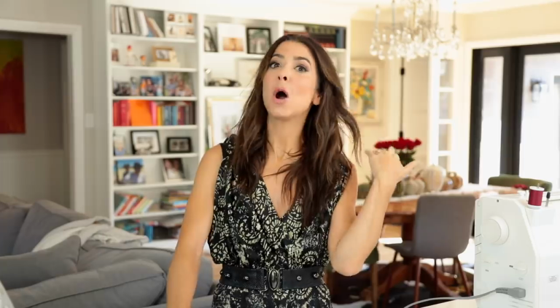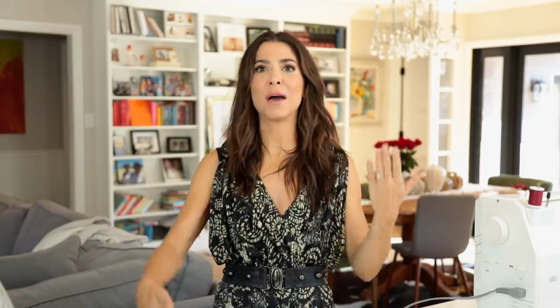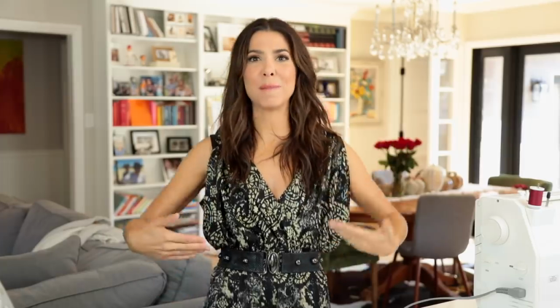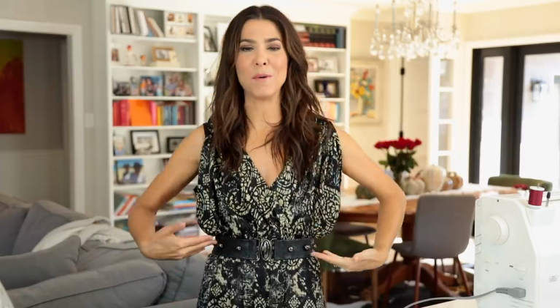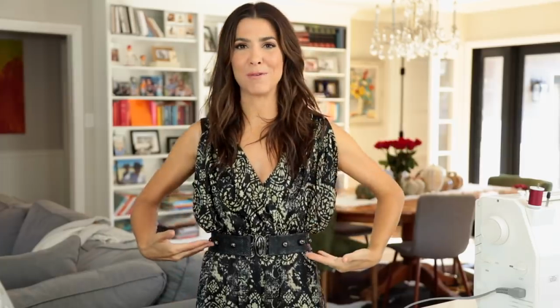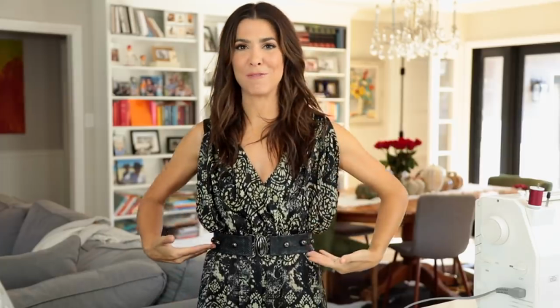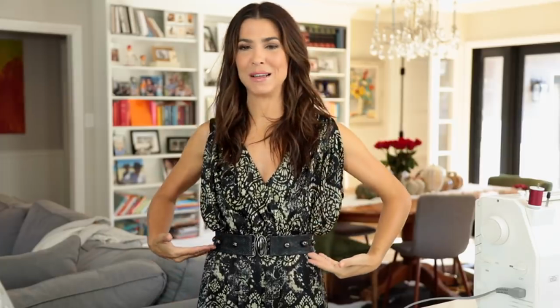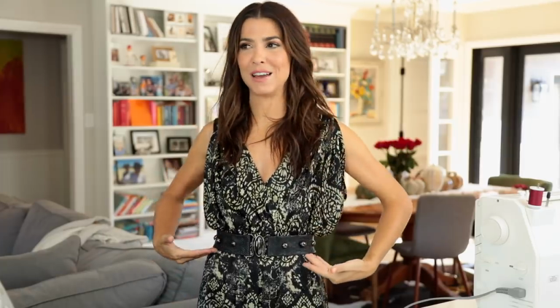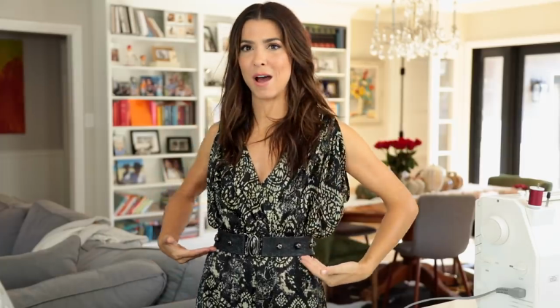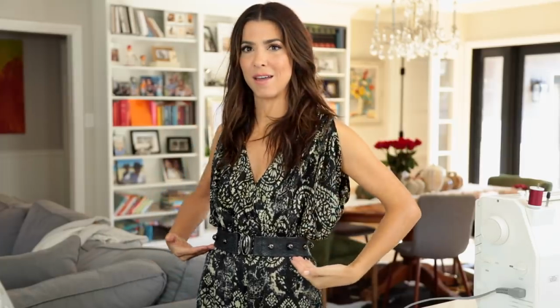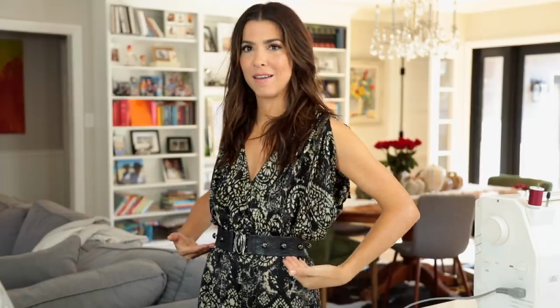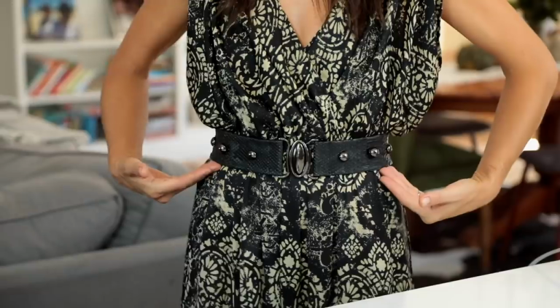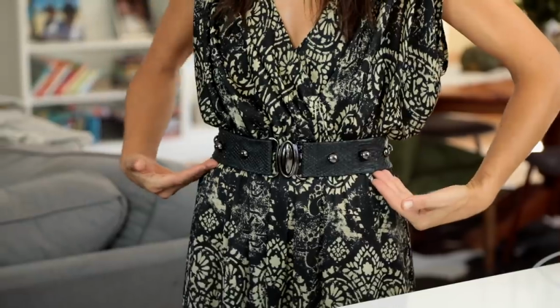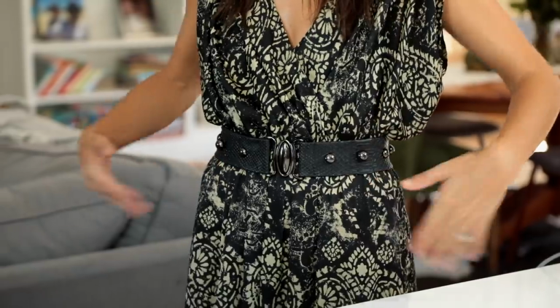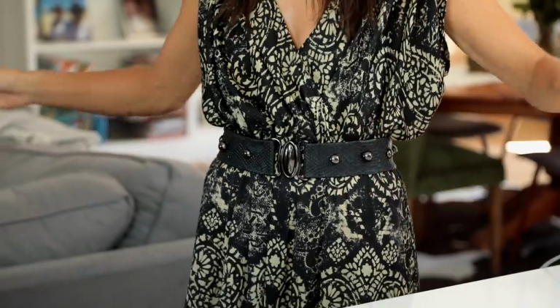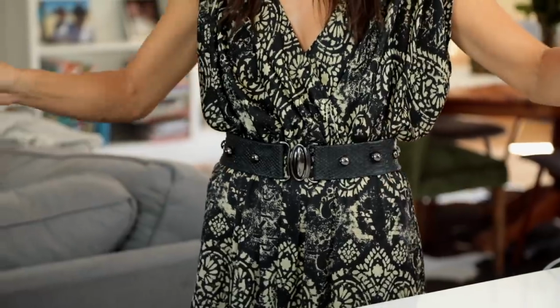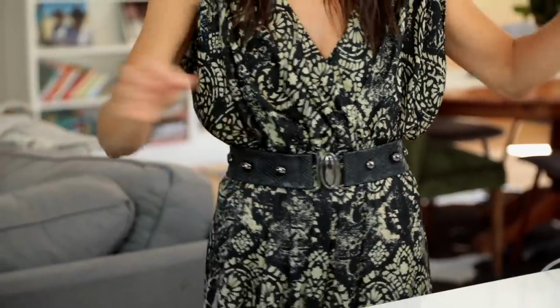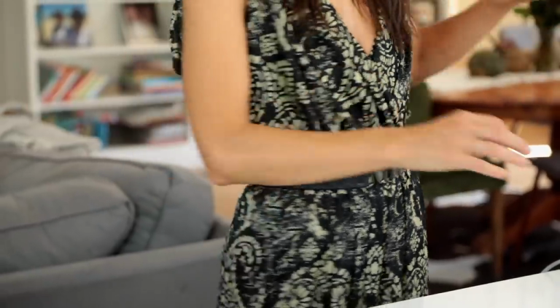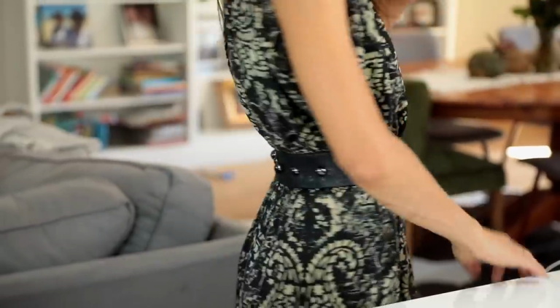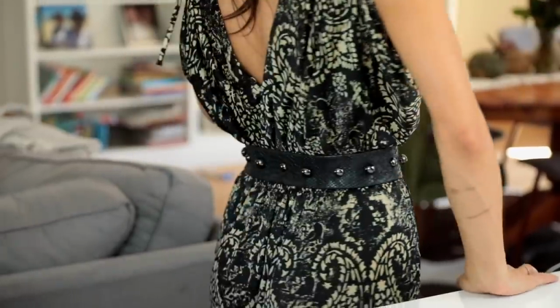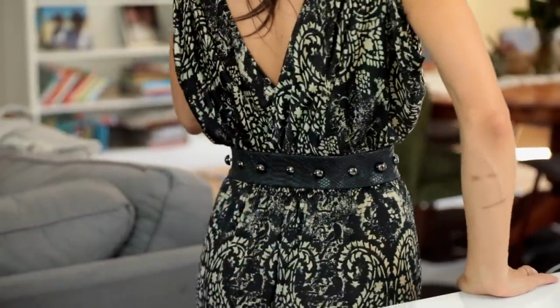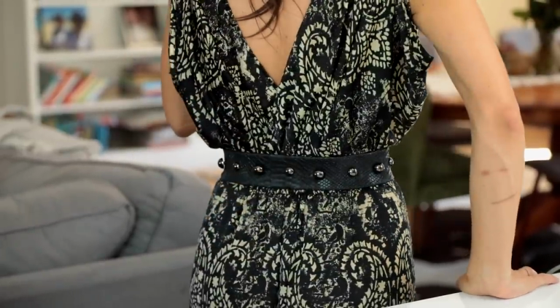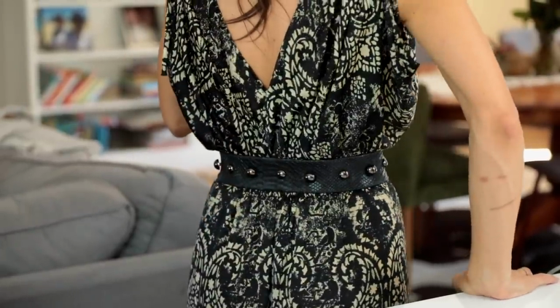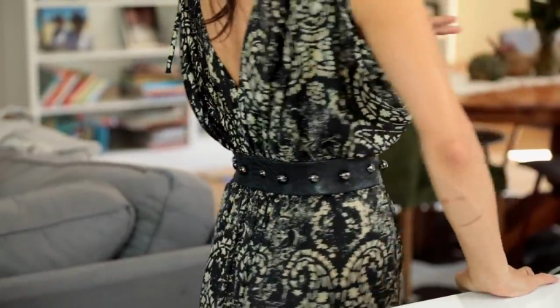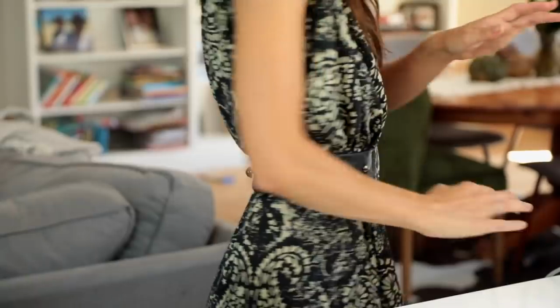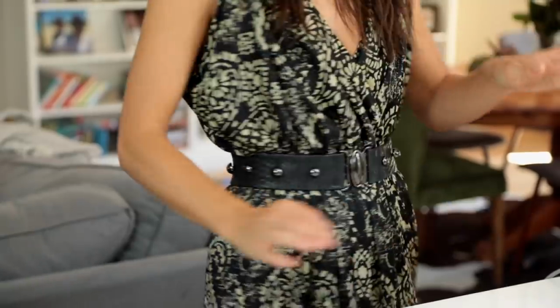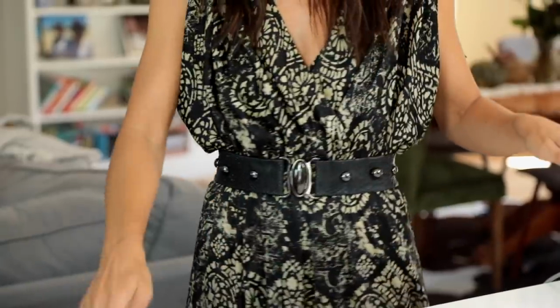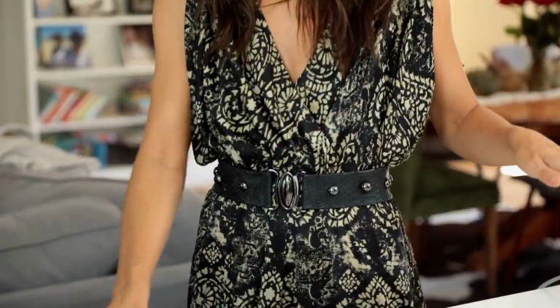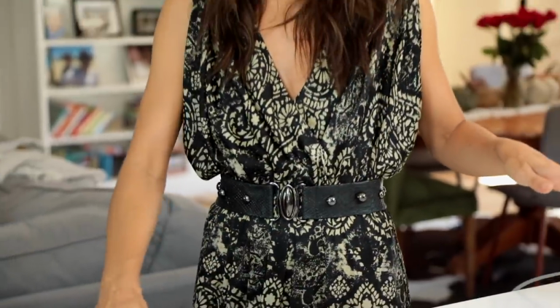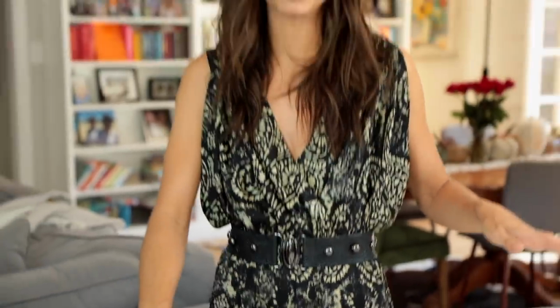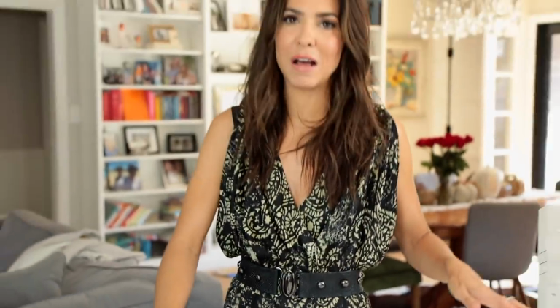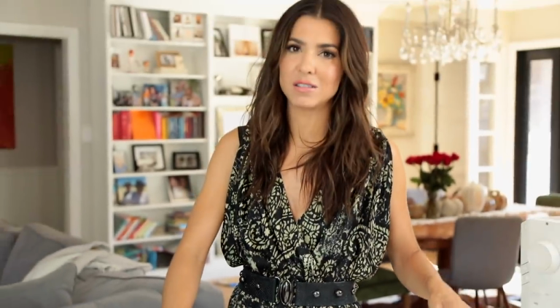My belt, by the way — this is a DIY. If you guys didn't catch this one, you gotta watch it. Fully studded, can be no-sew belts.